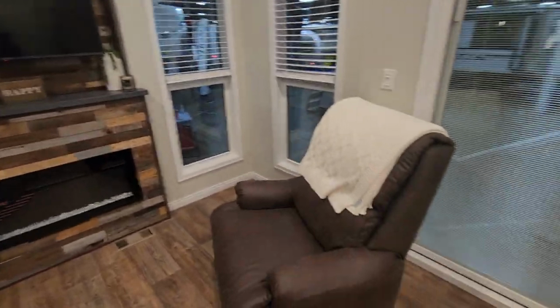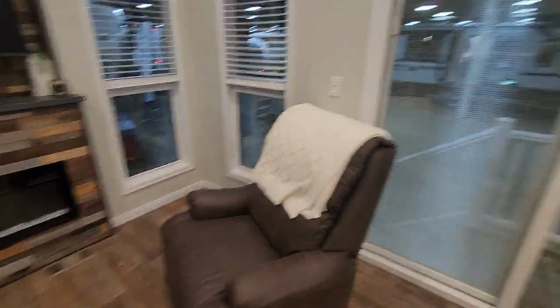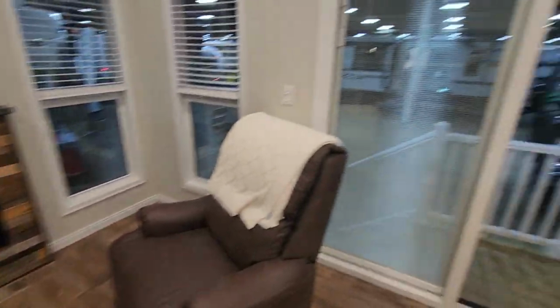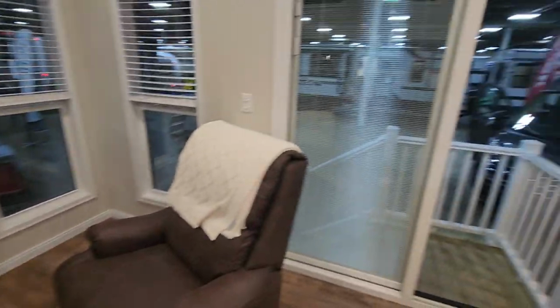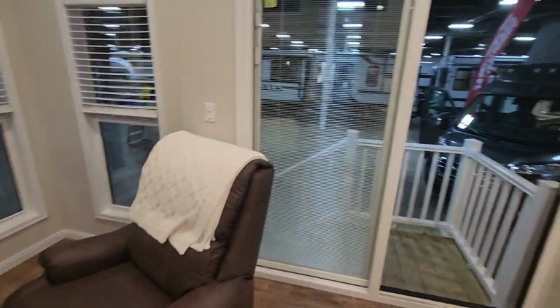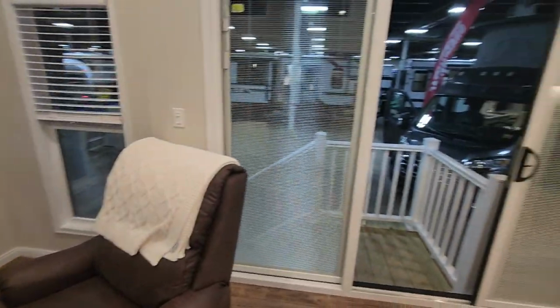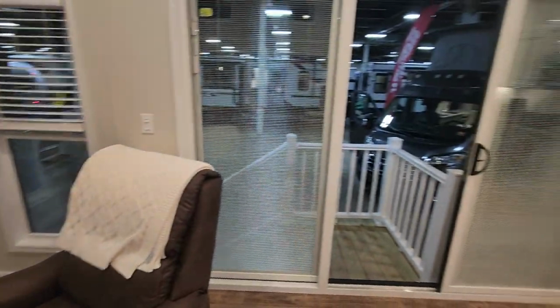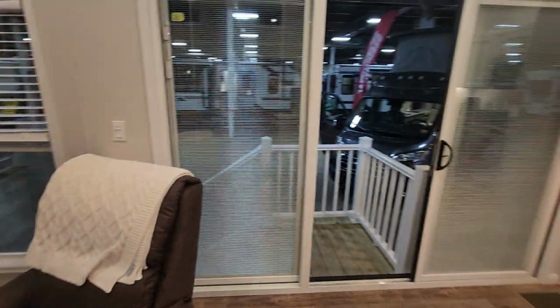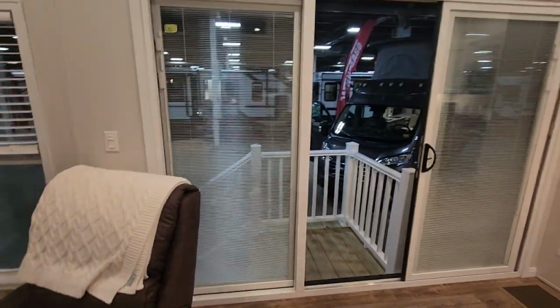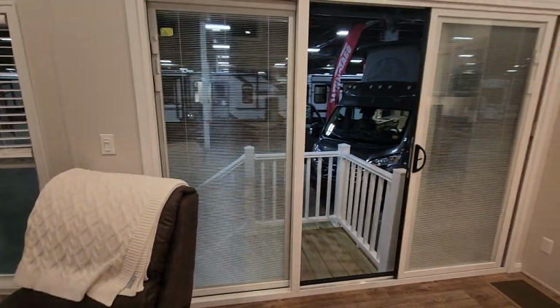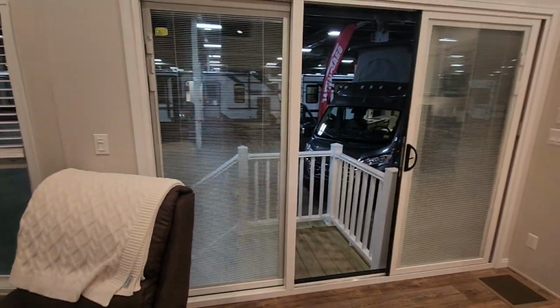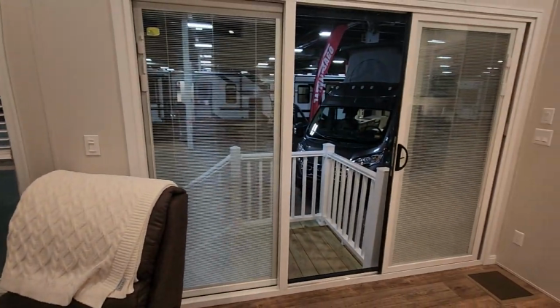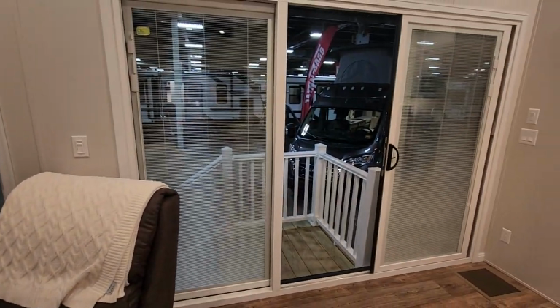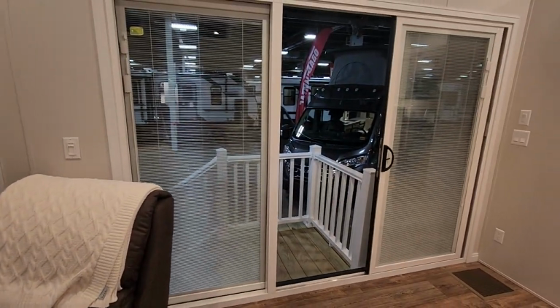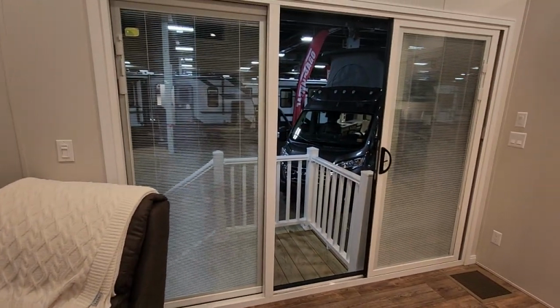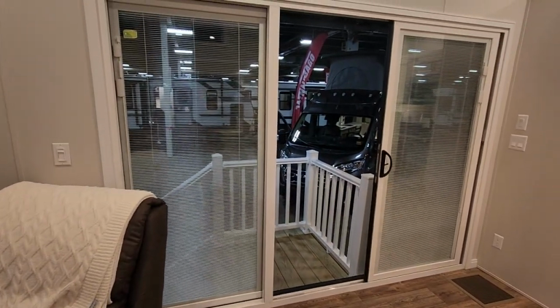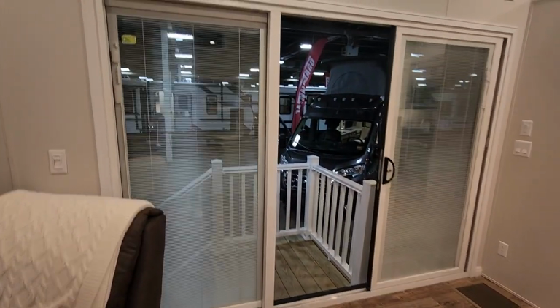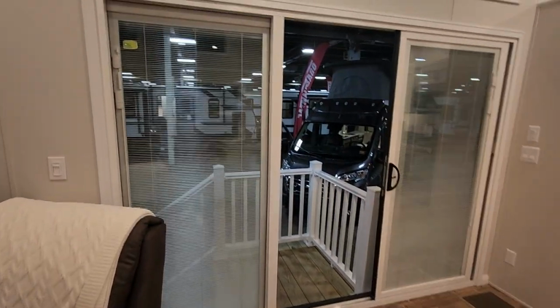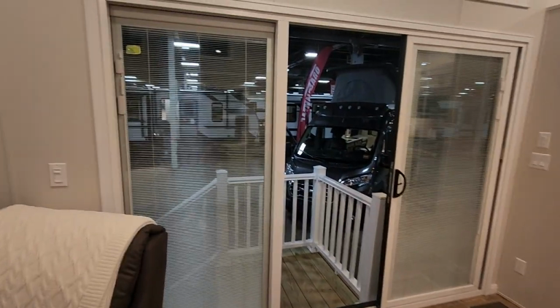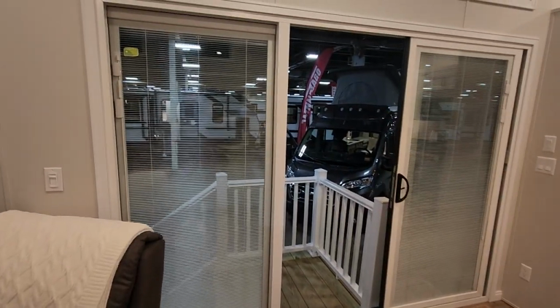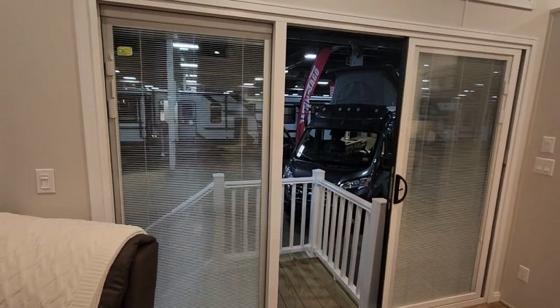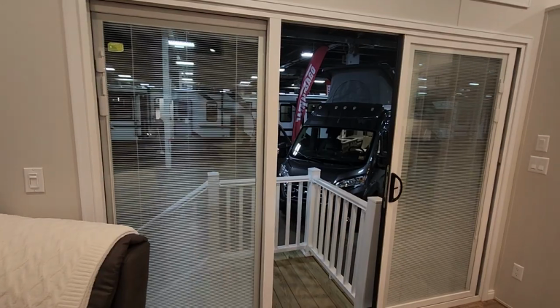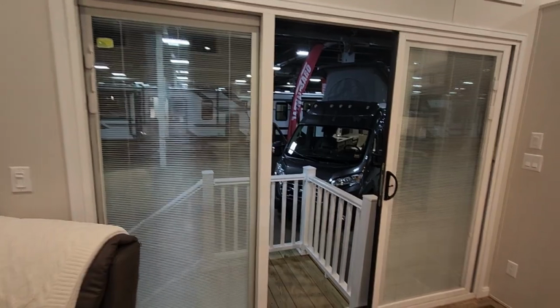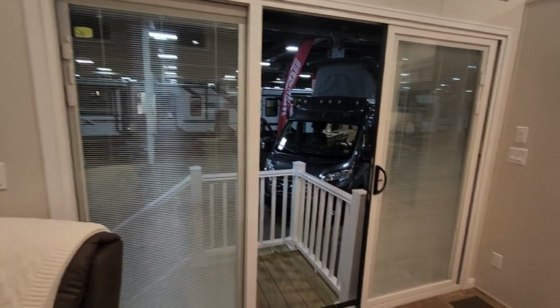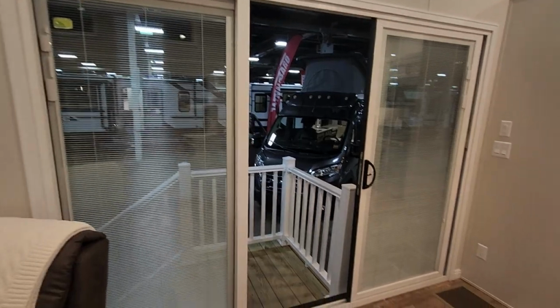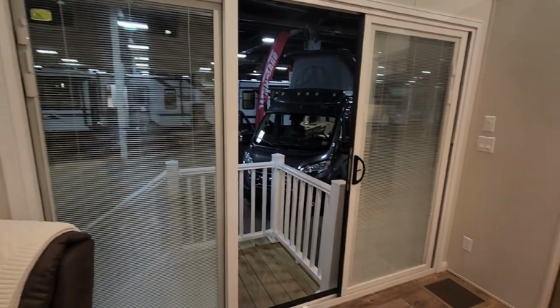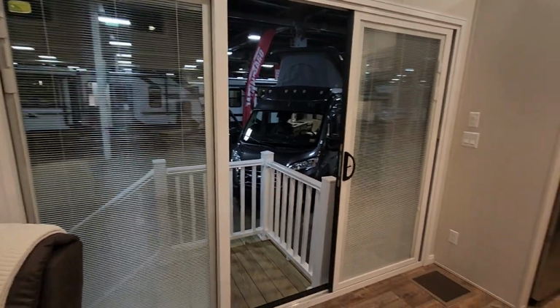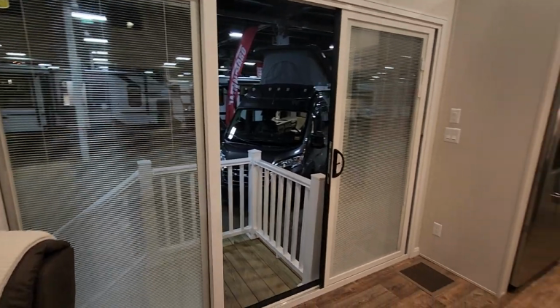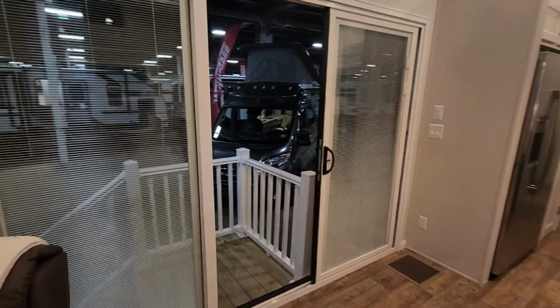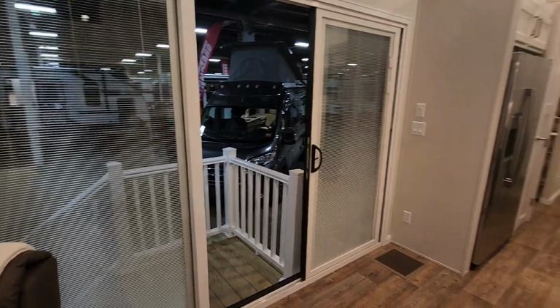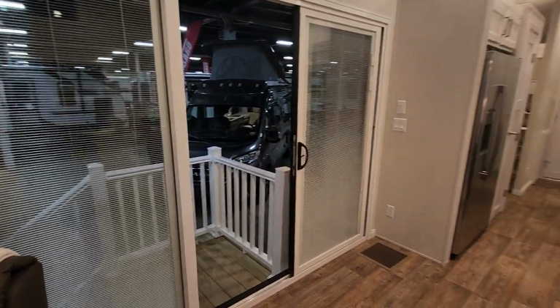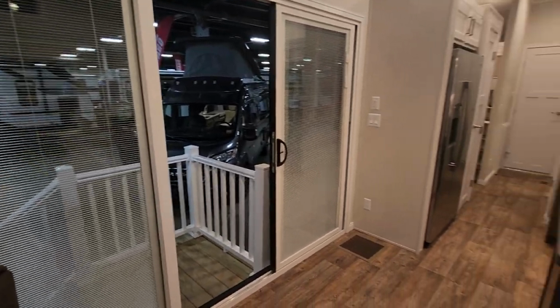Here's a shot of that slider door from inside. As you can see, there are the adjustments up and down.